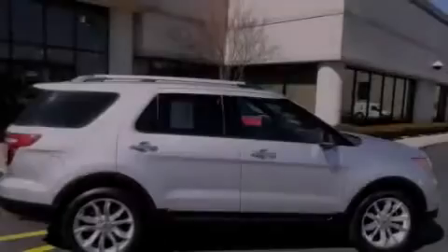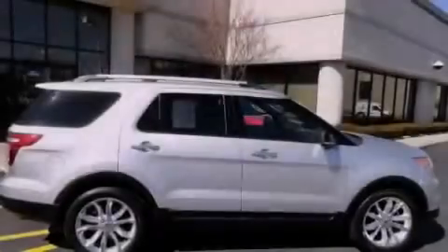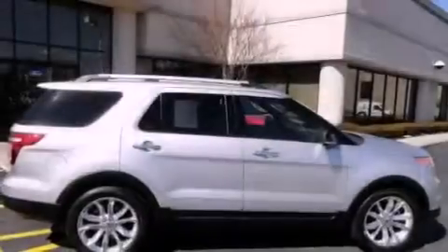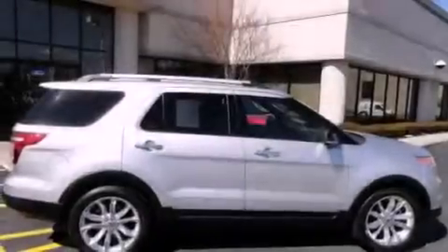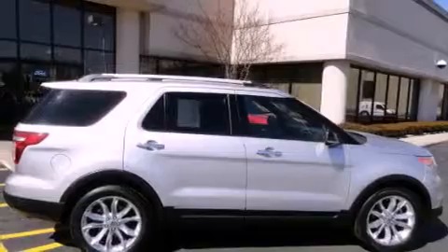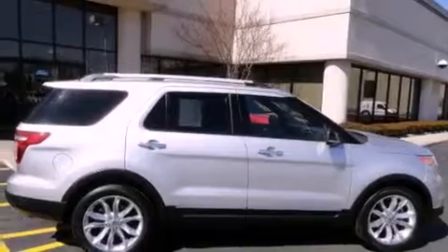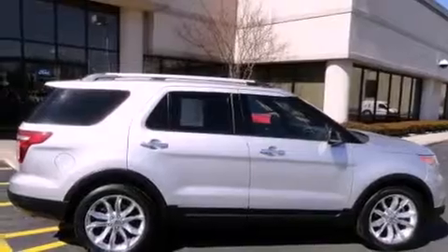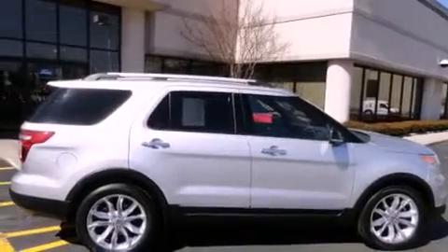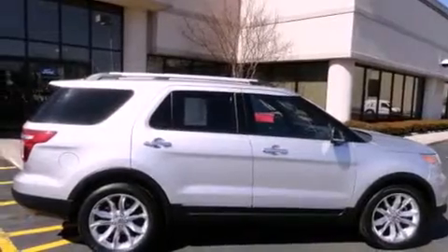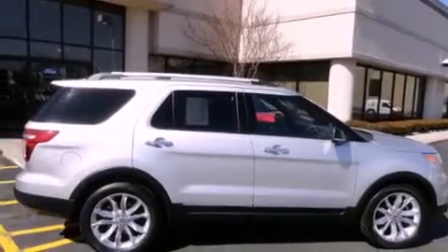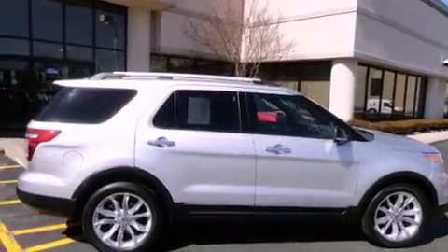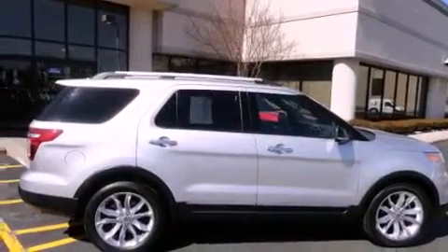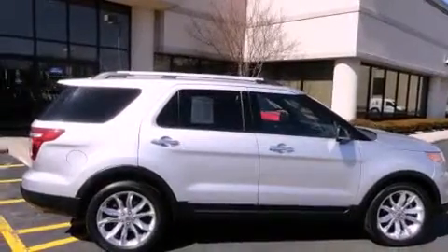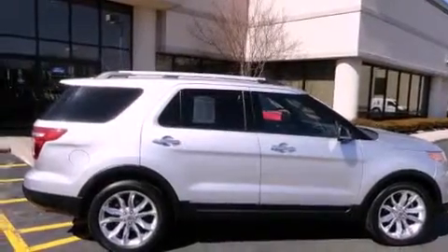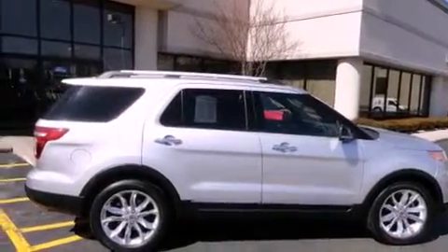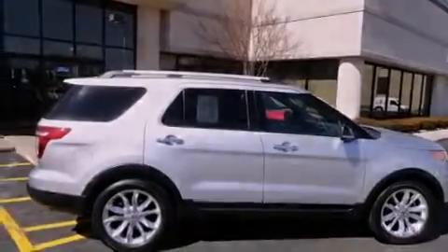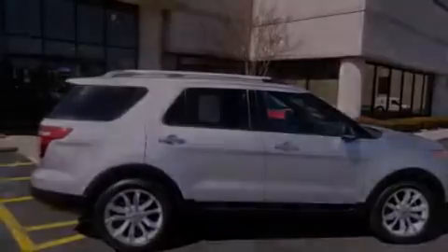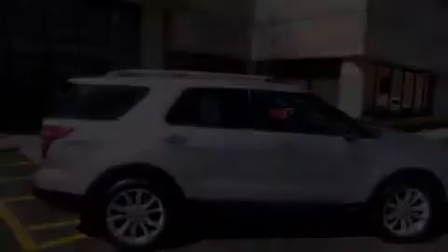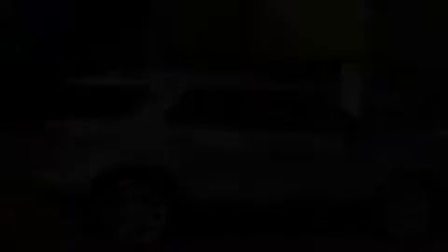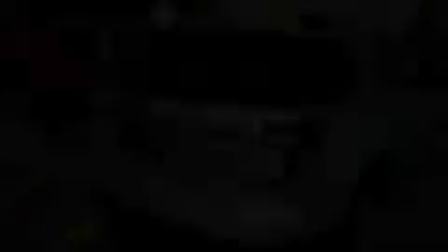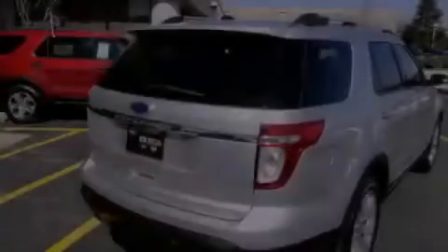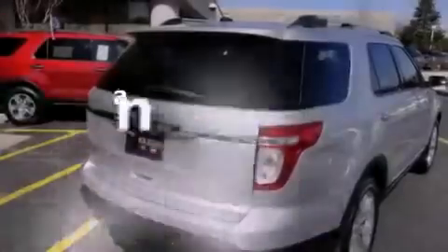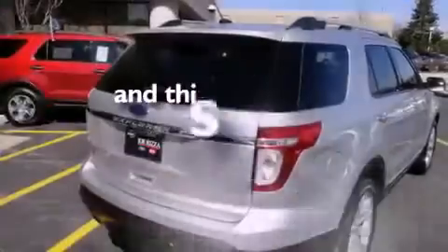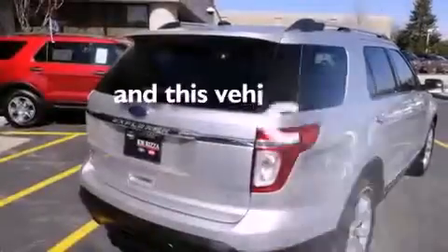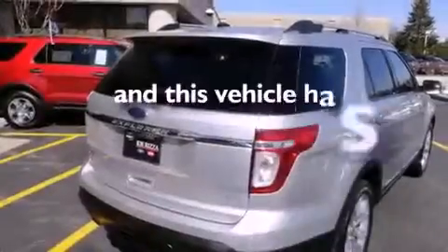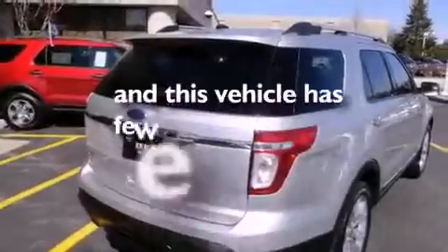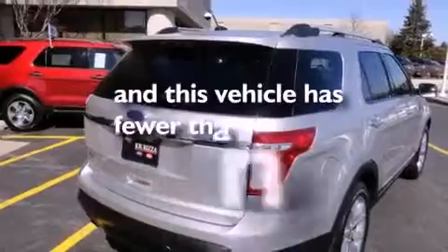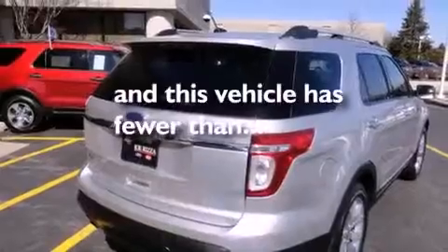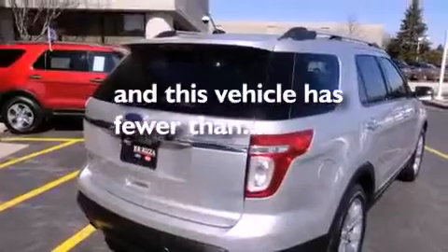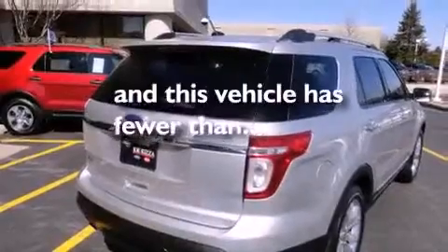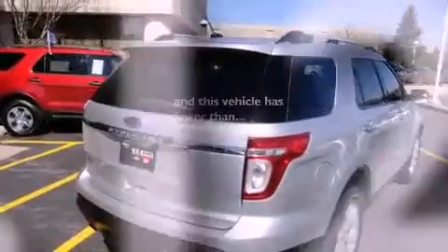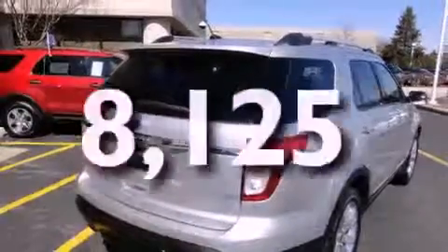A traction control system, an anti-lock braking system, air conditioning — and this vehicle has fewer than 9,000 miles on the odometer.